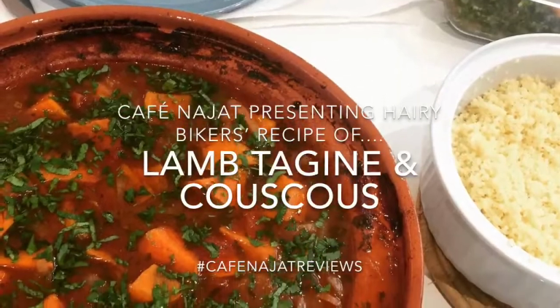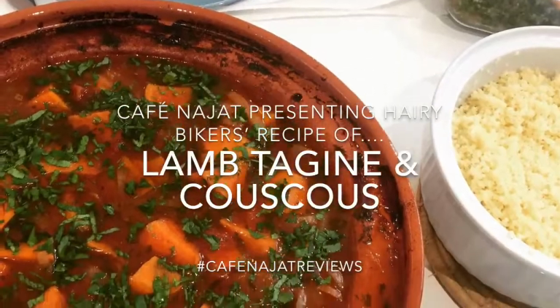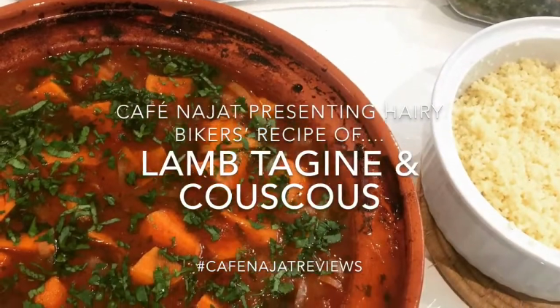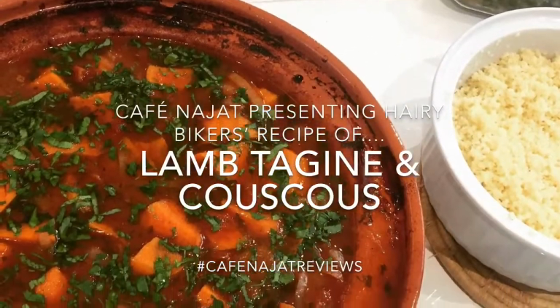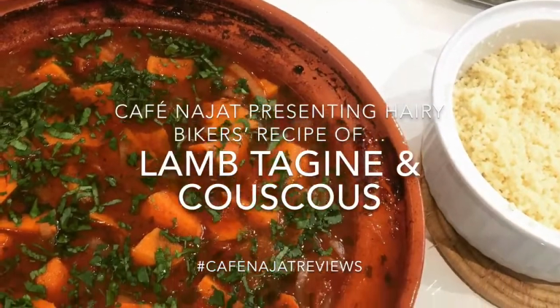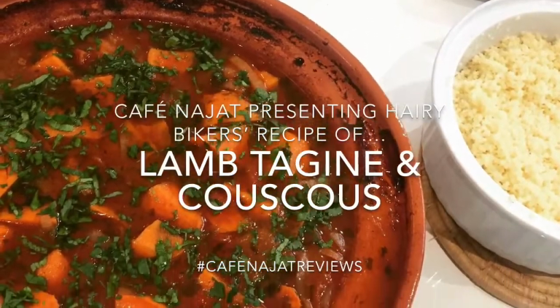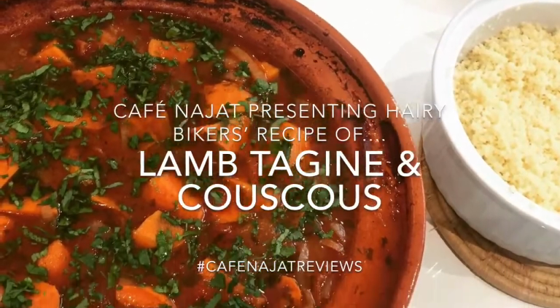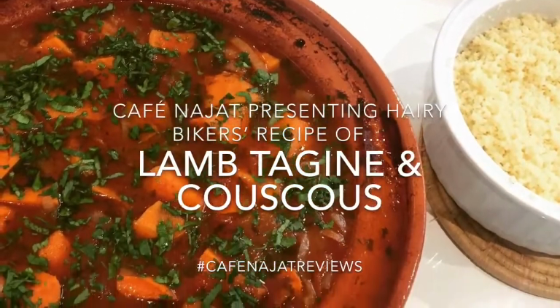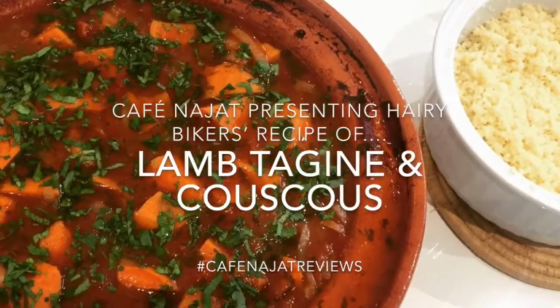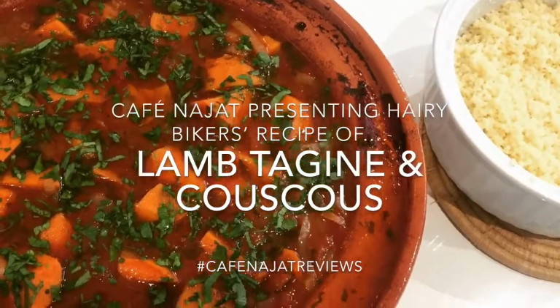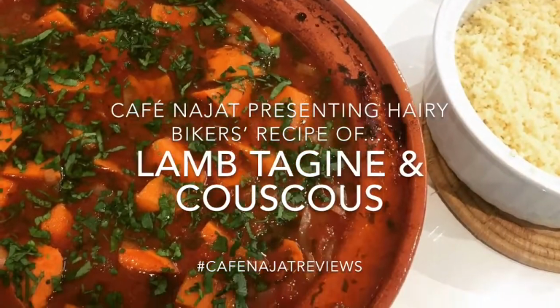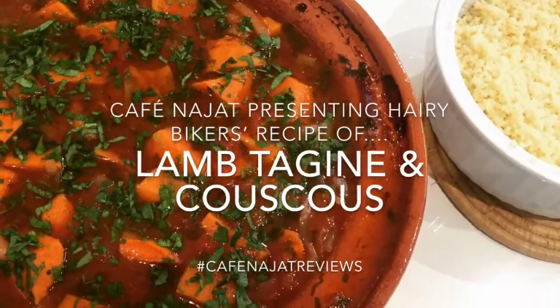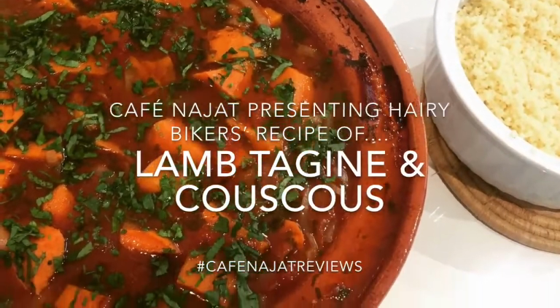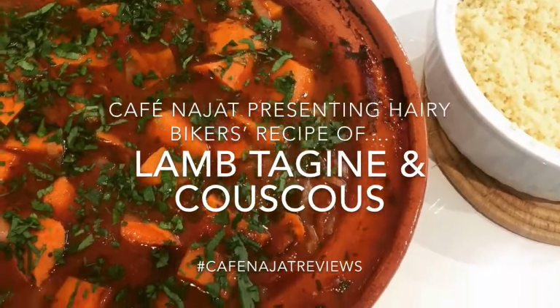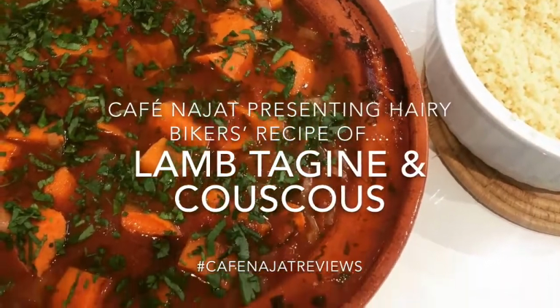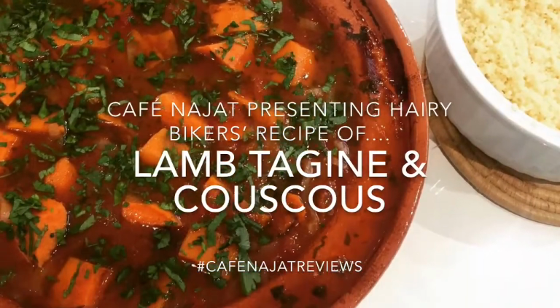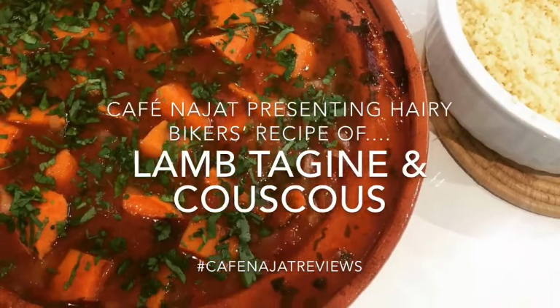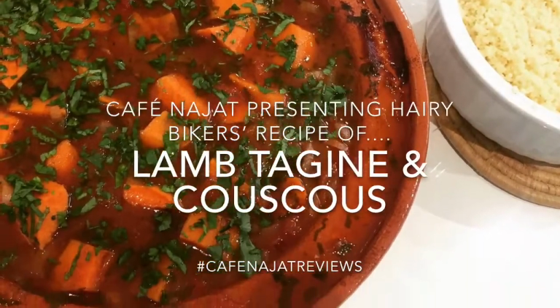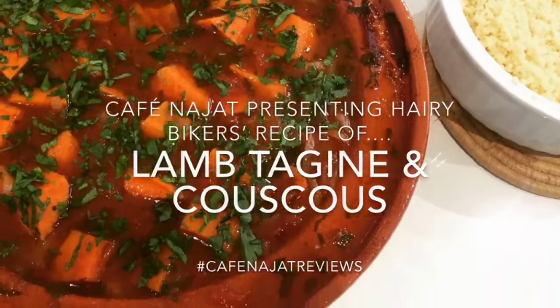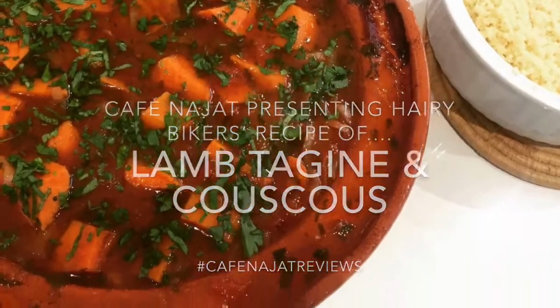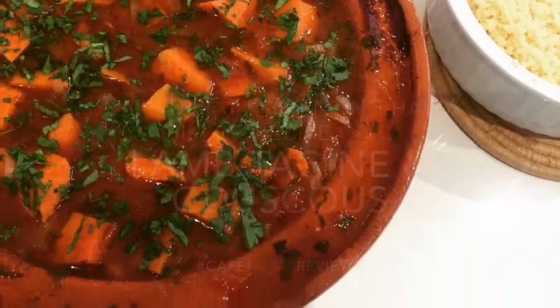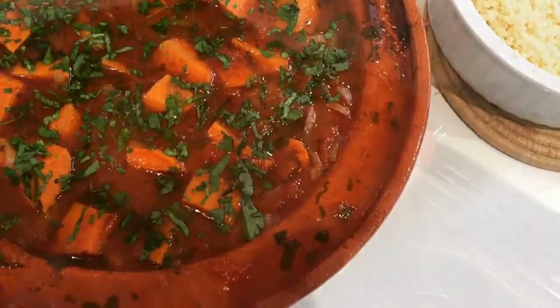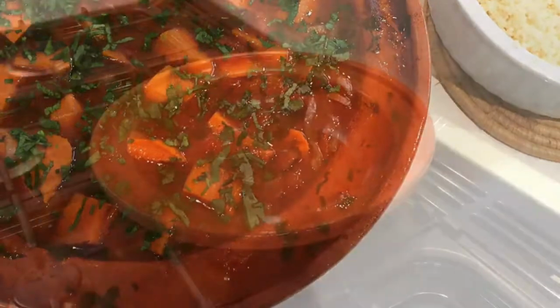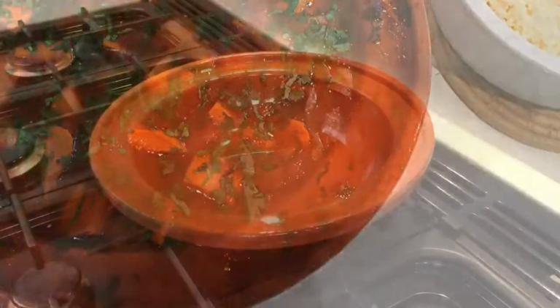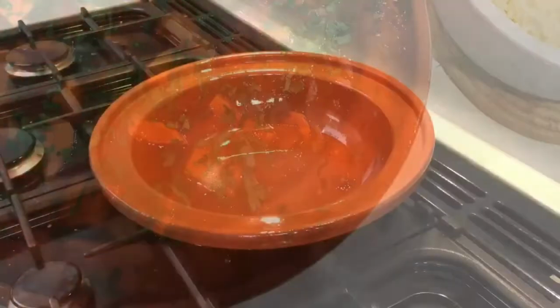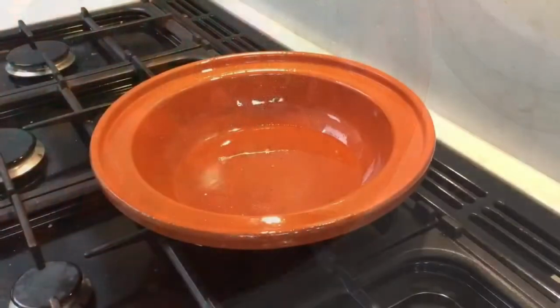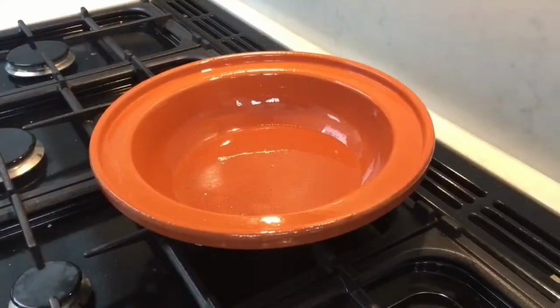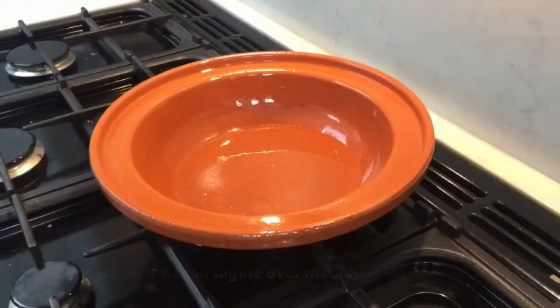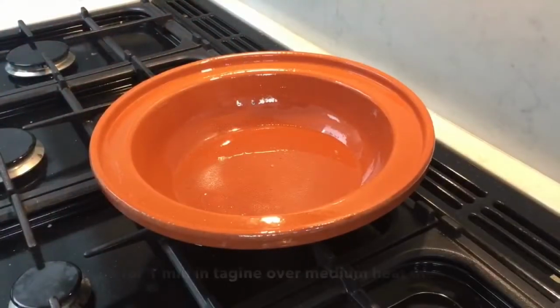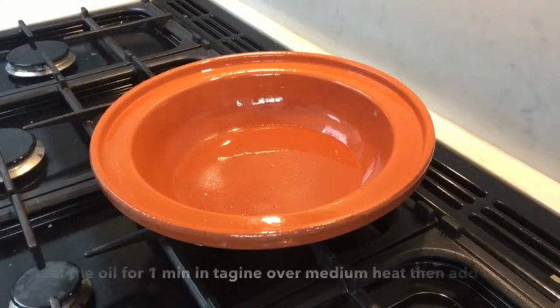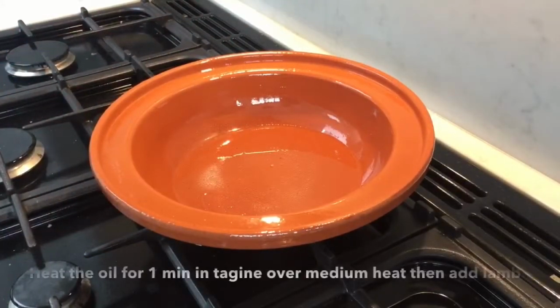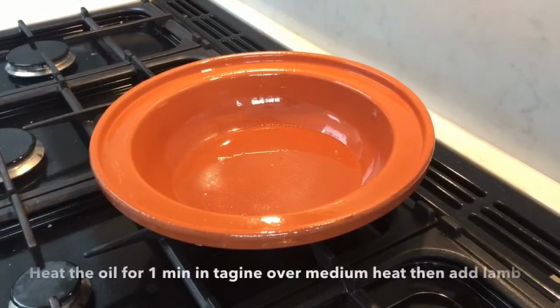Hello lovelies and welcome to Caffeine Jette. Today we're doing the Hairy Bikers' recipe of lamb tagine and couscous.